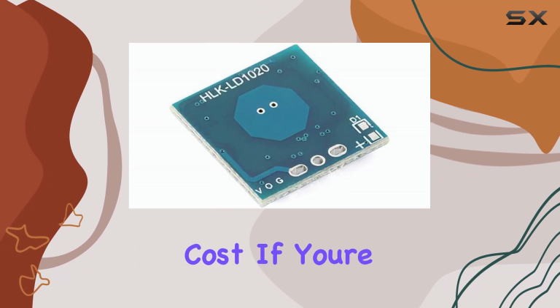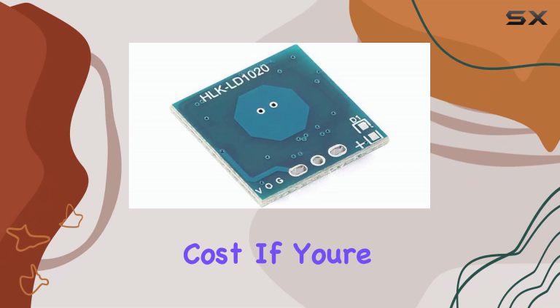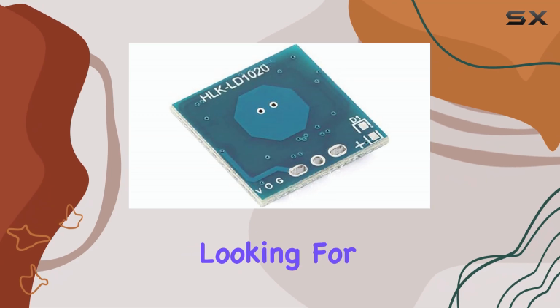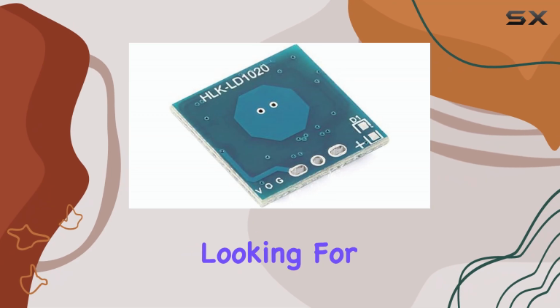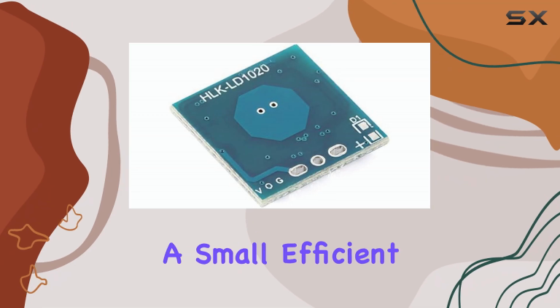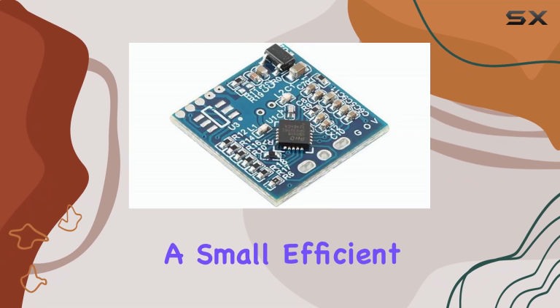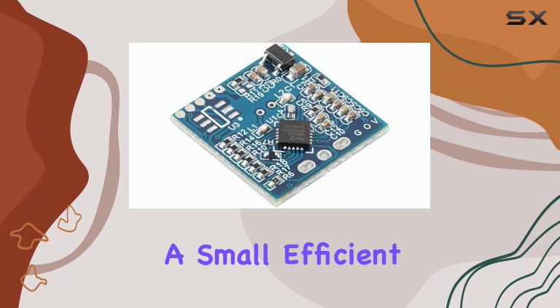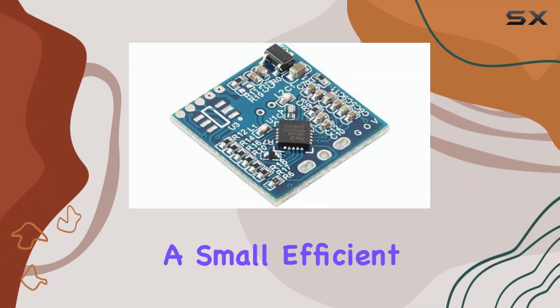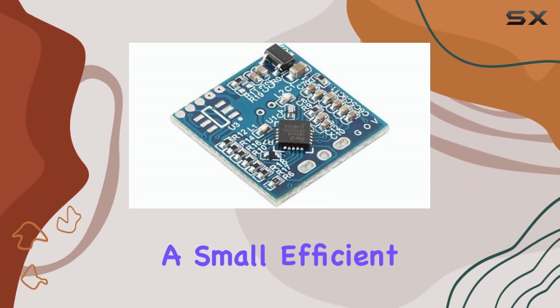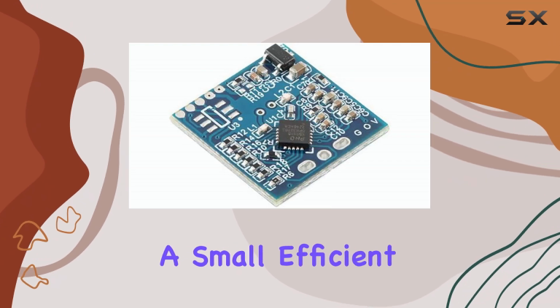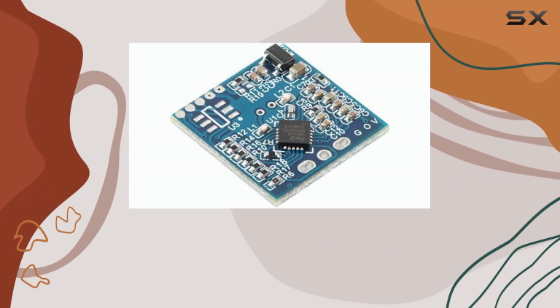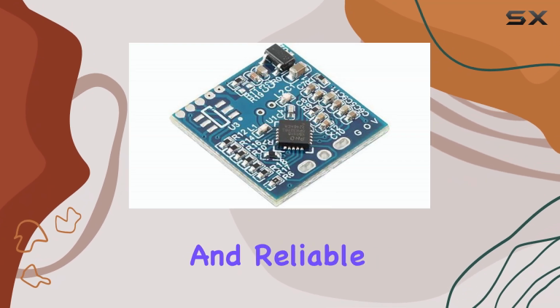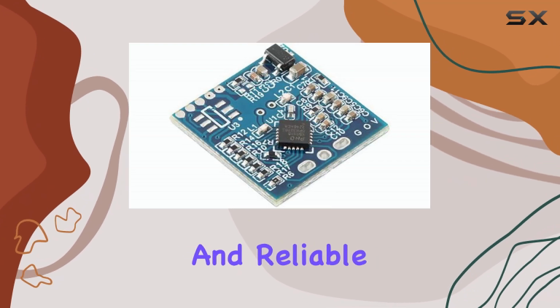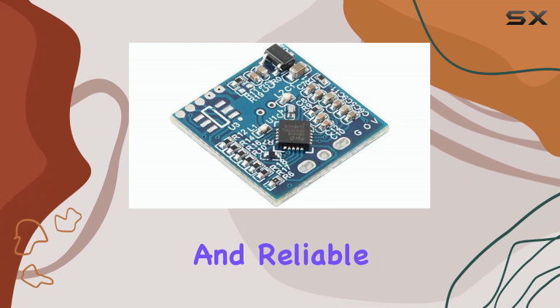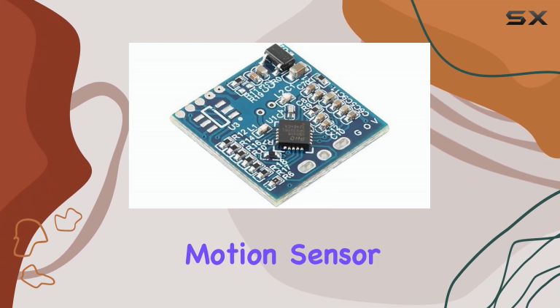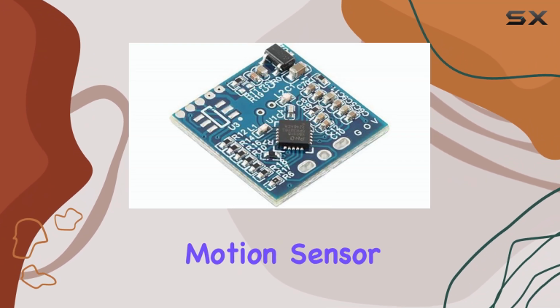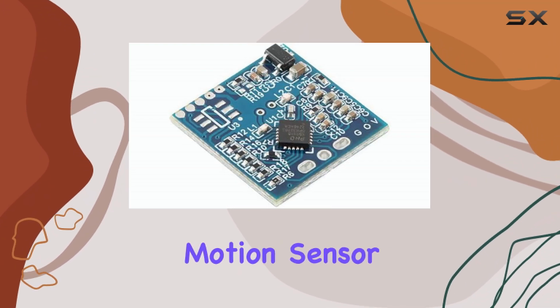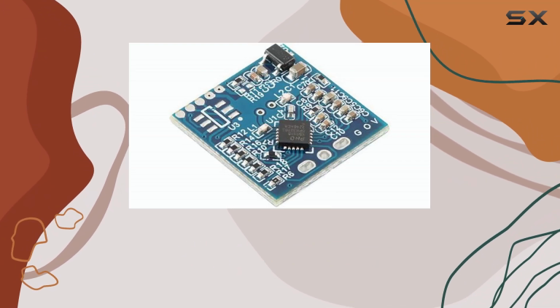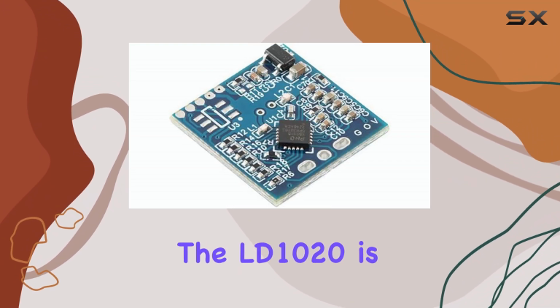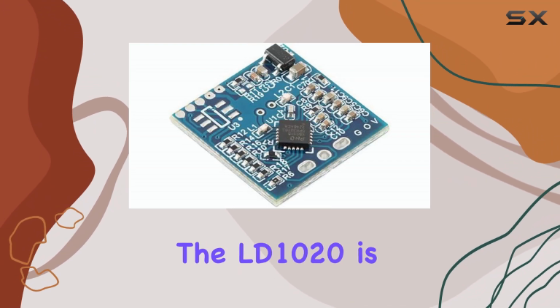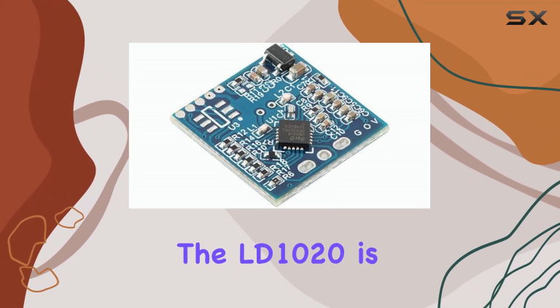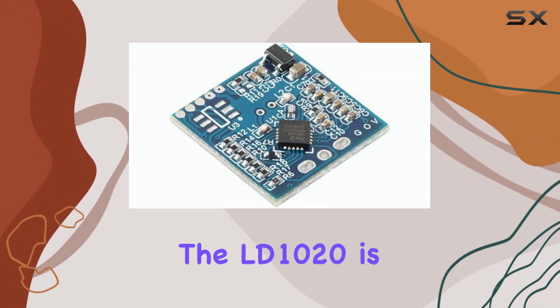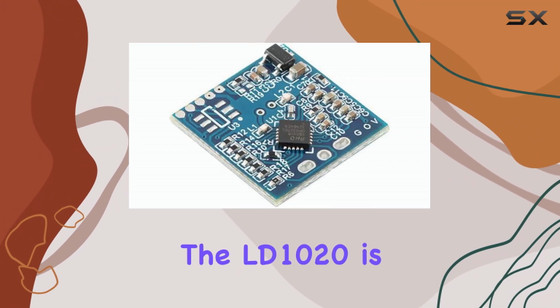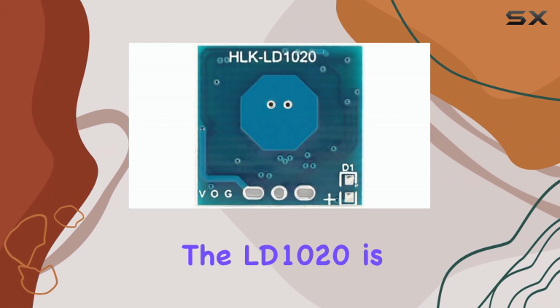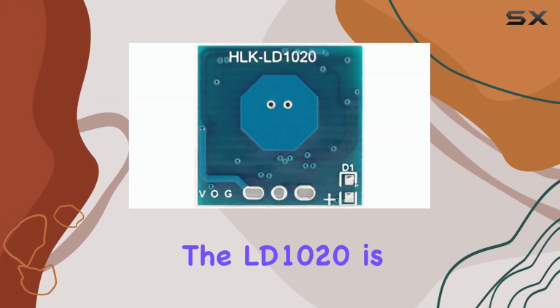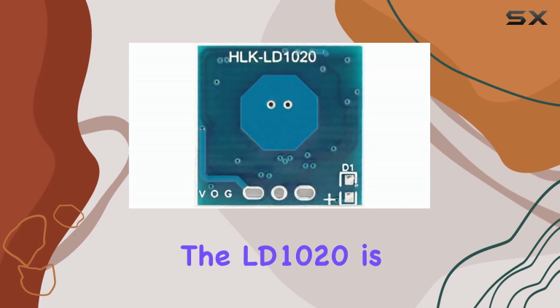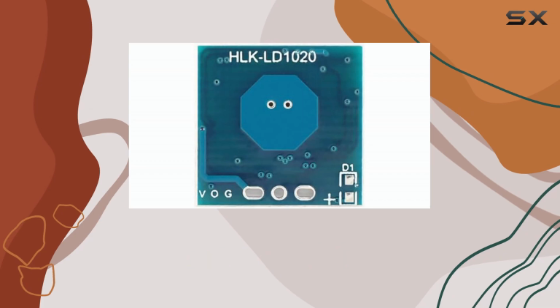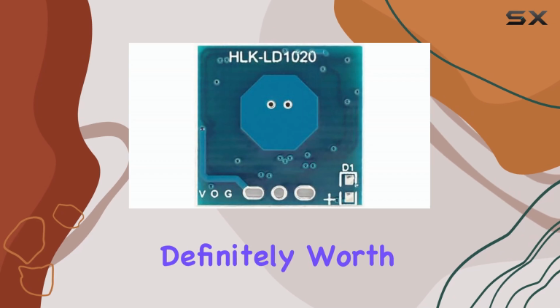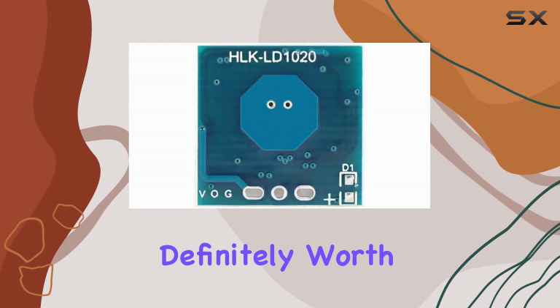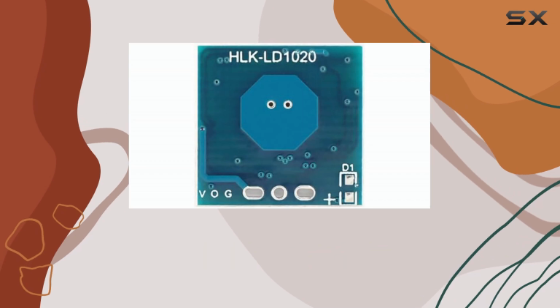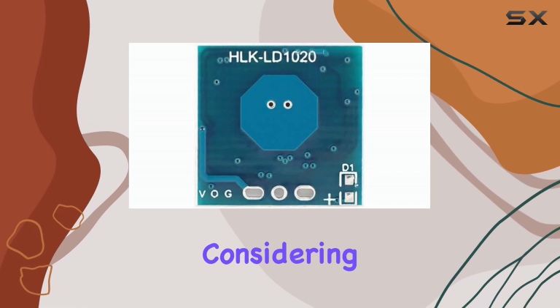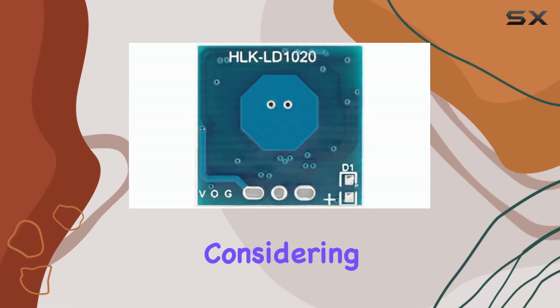If you're looking for a small, efficient, and reliable motion sensor, the LD1020 is definitely worth considering.